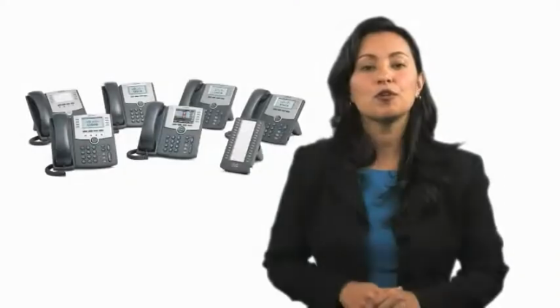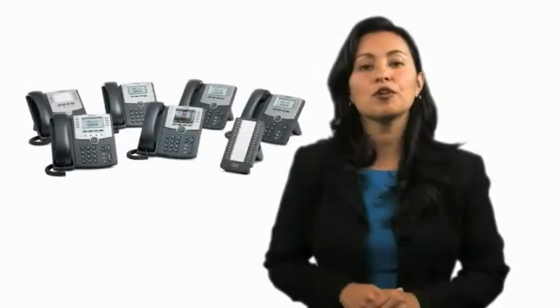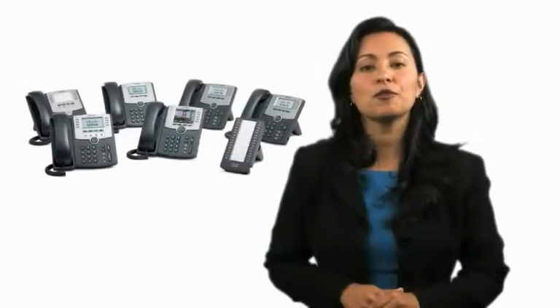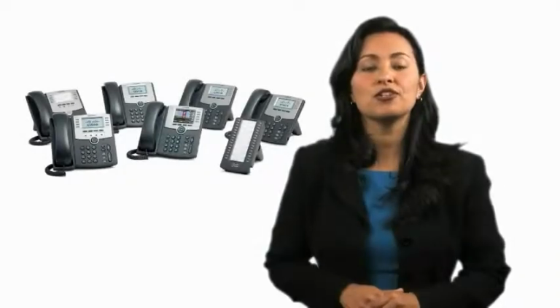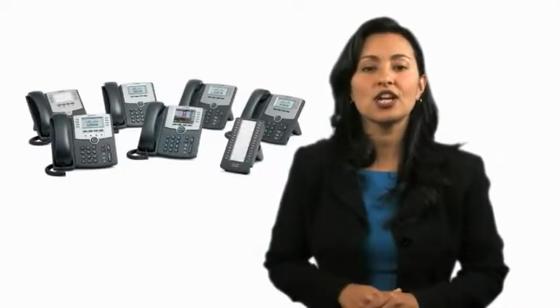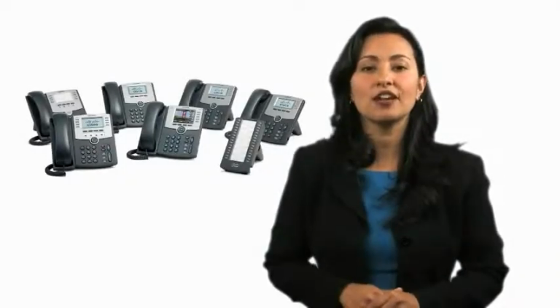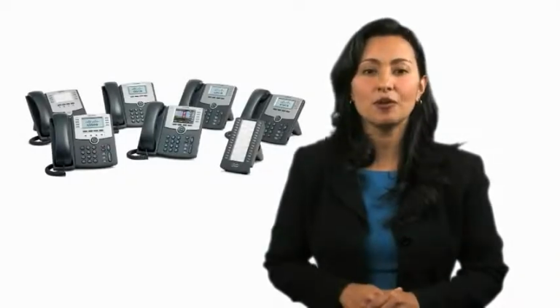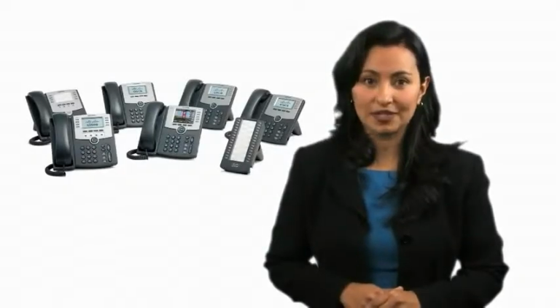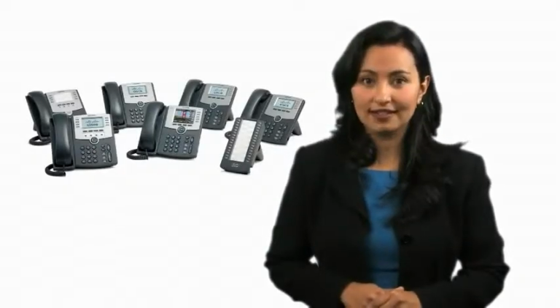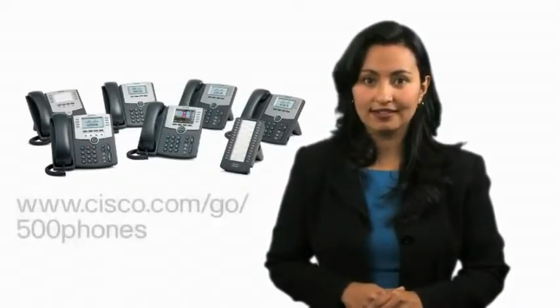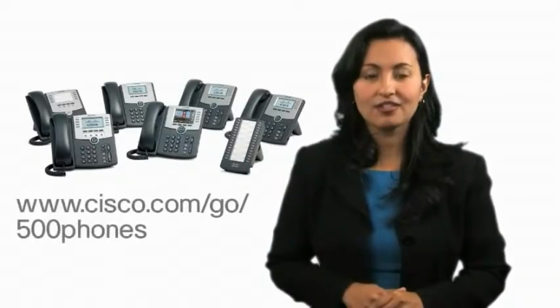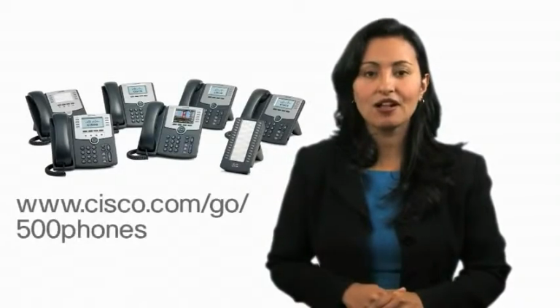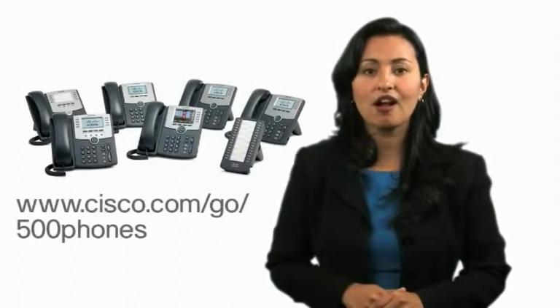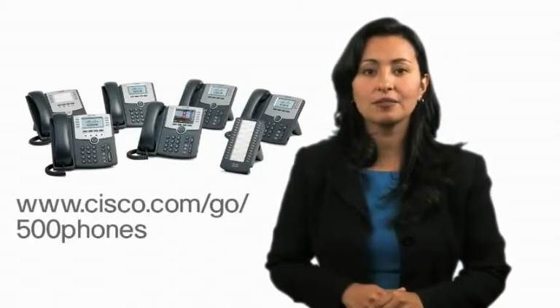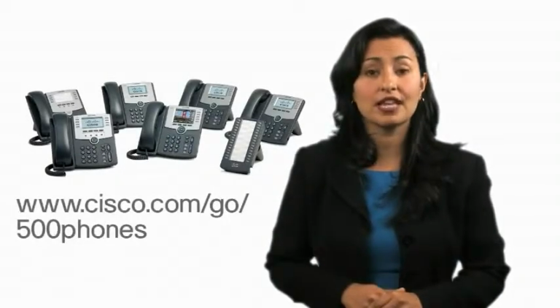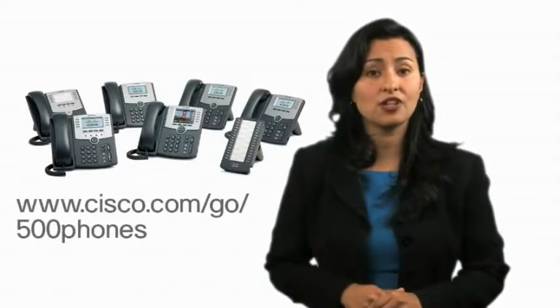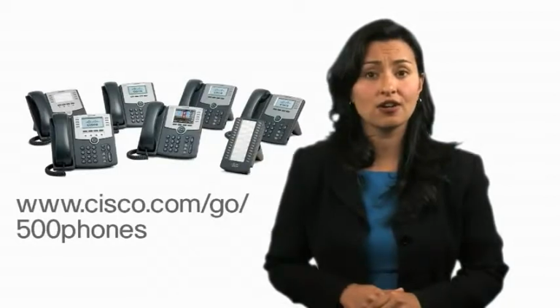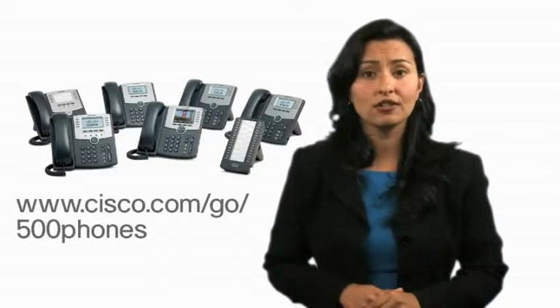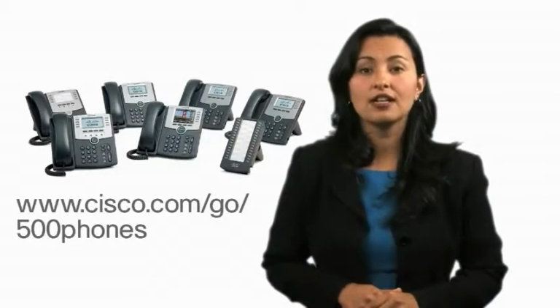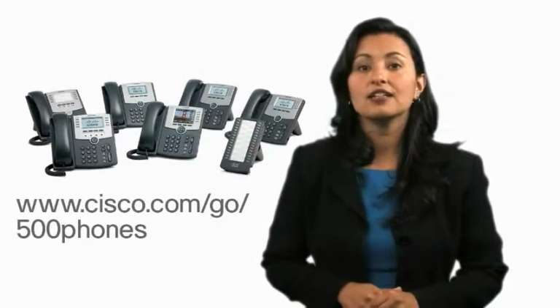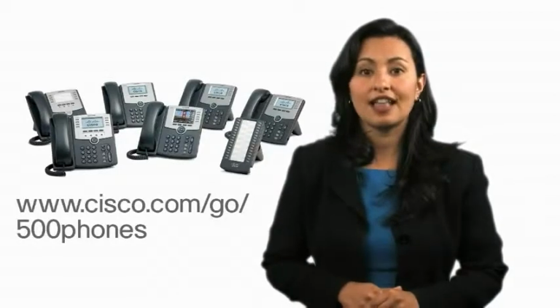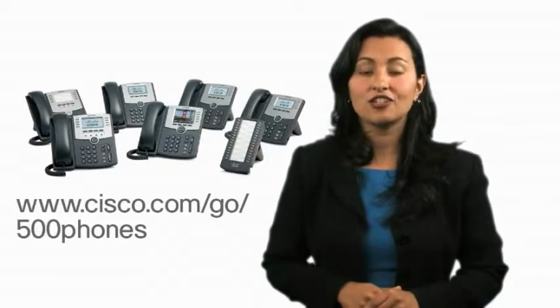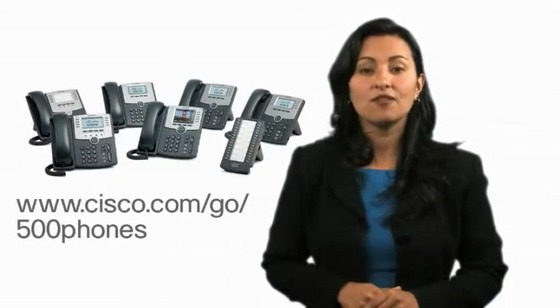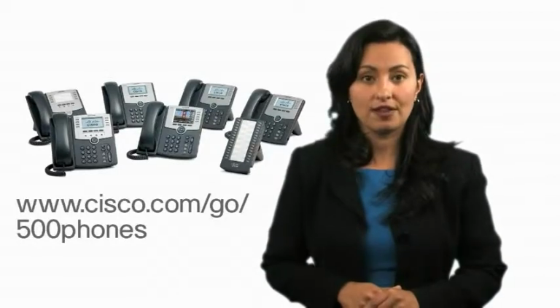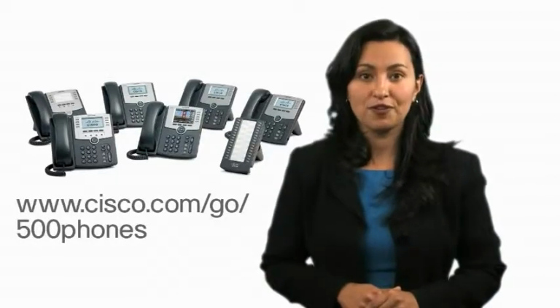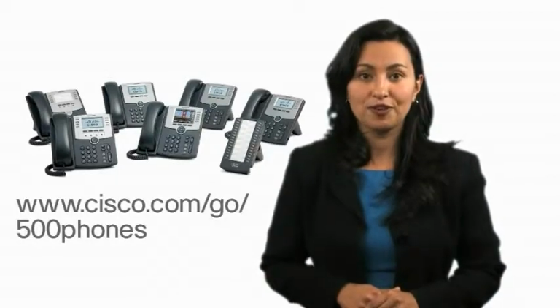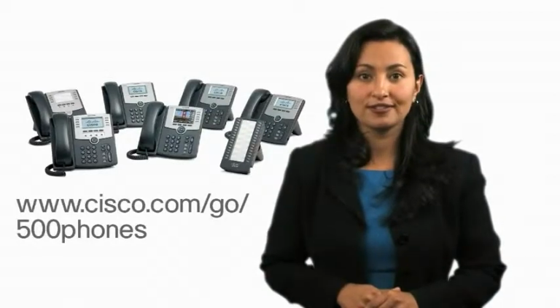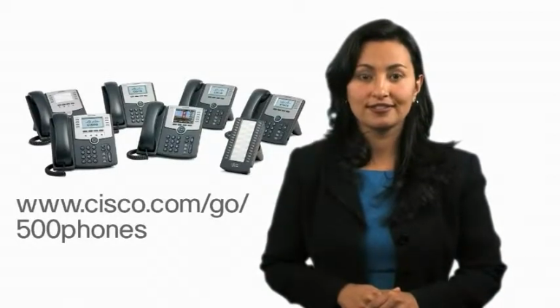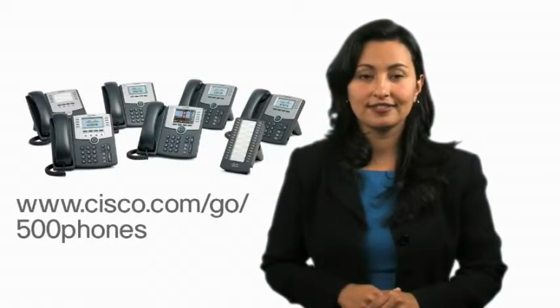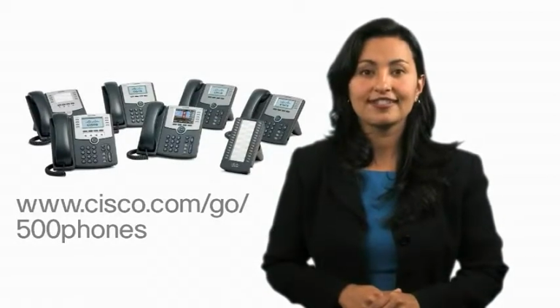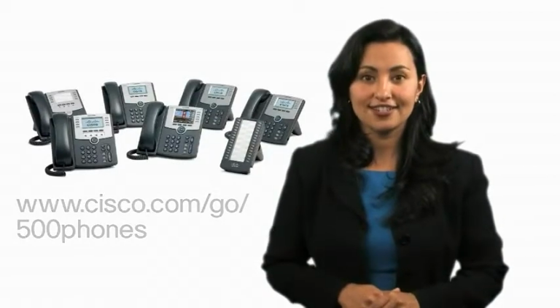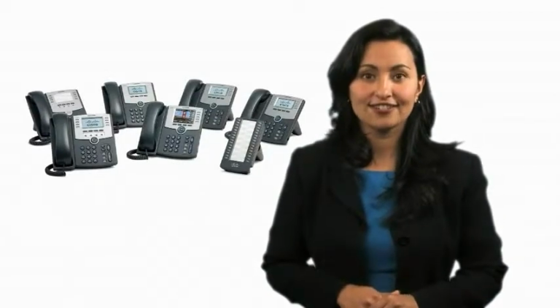For more information, check out our website, cisco.com/go/500phones. Thank you.